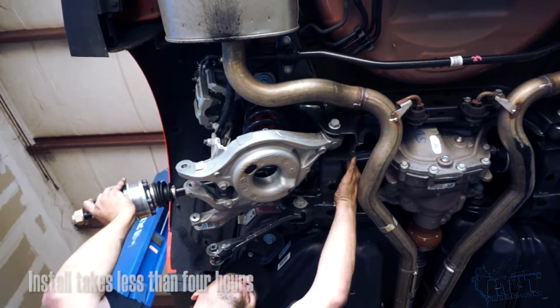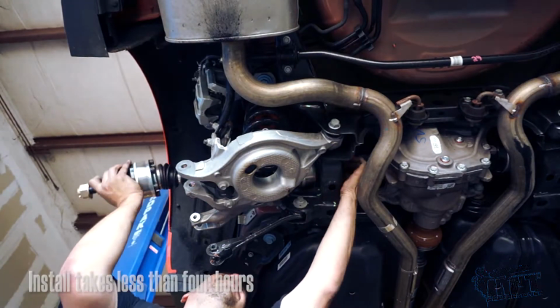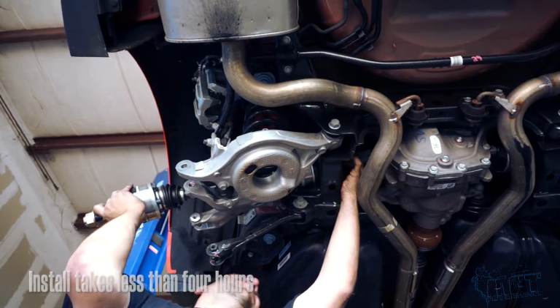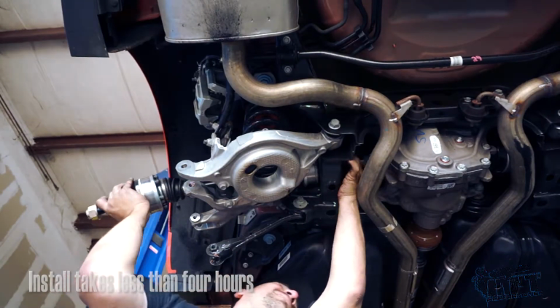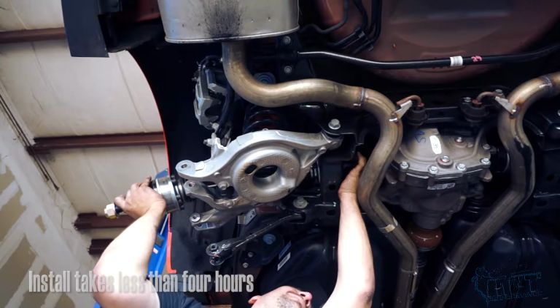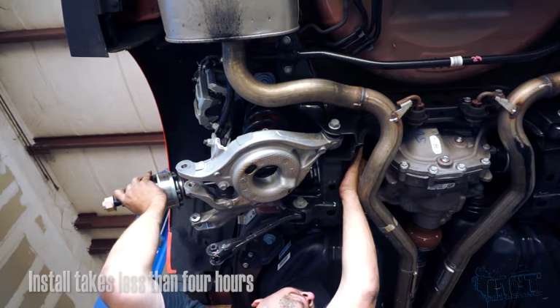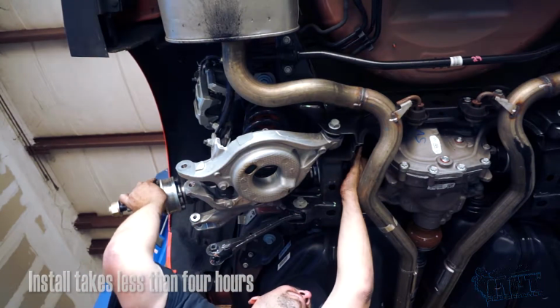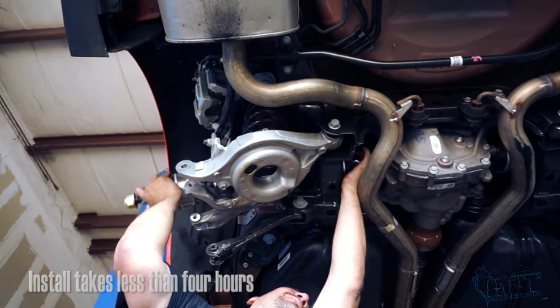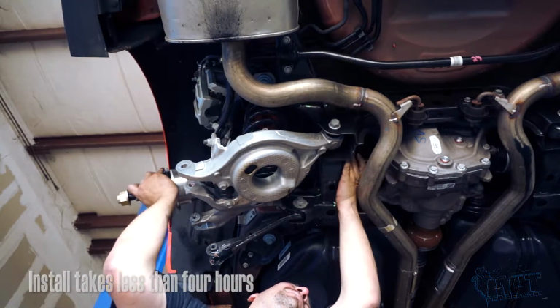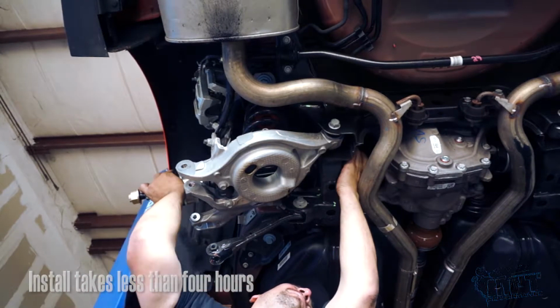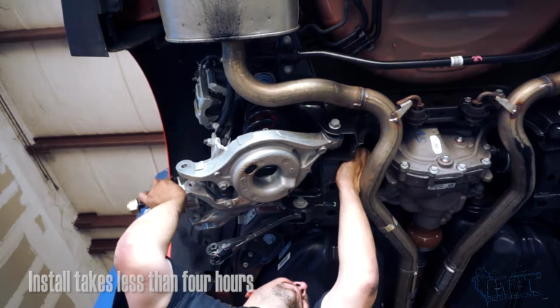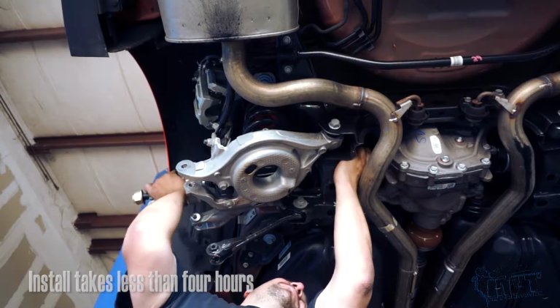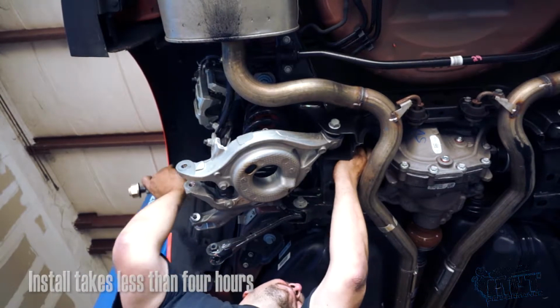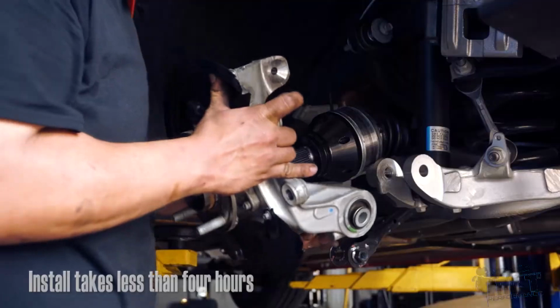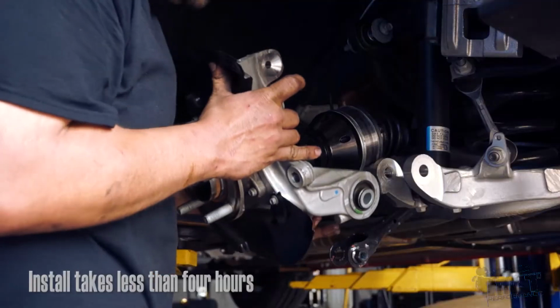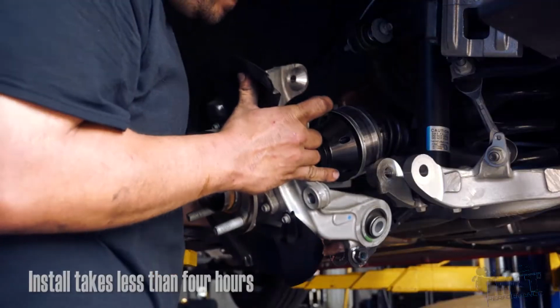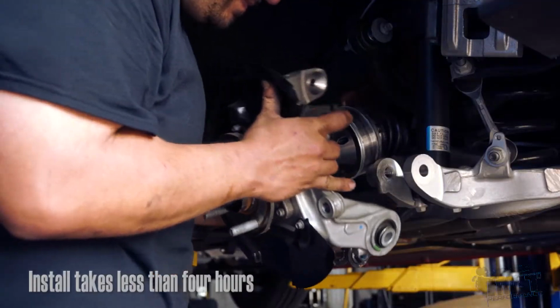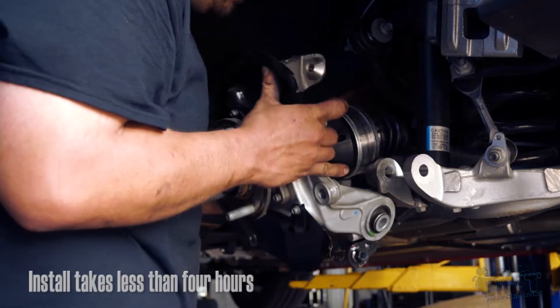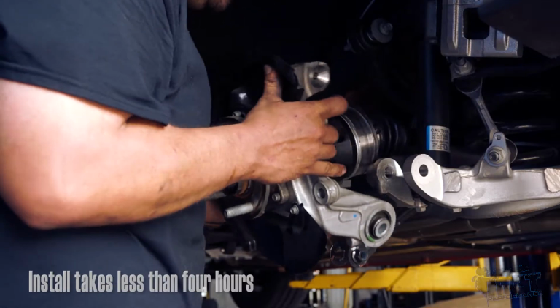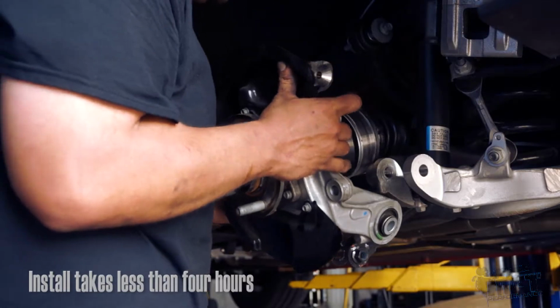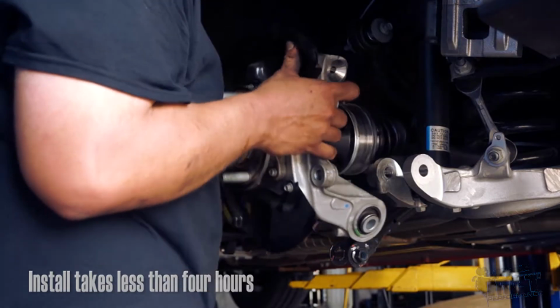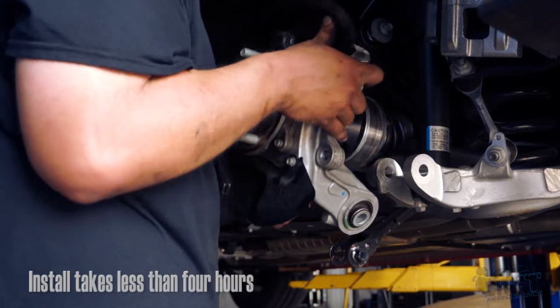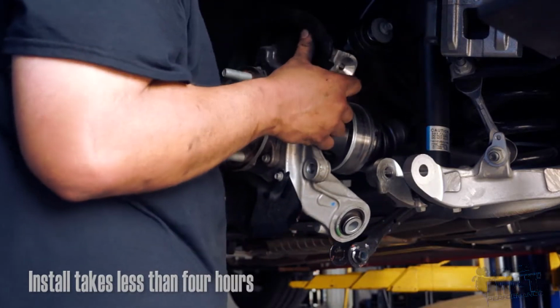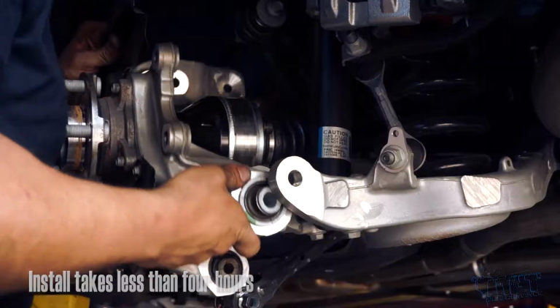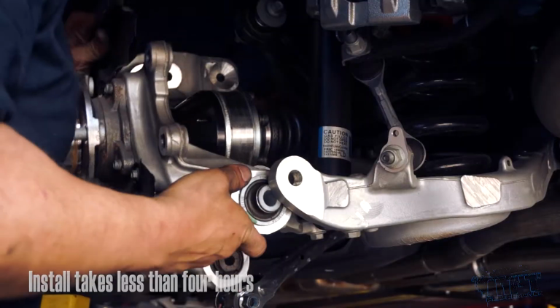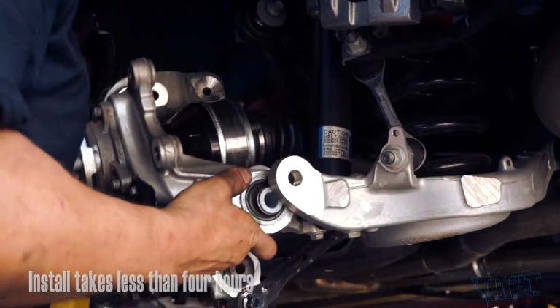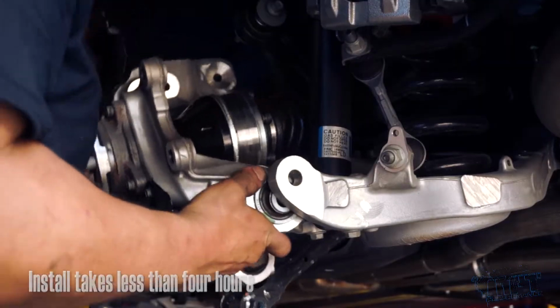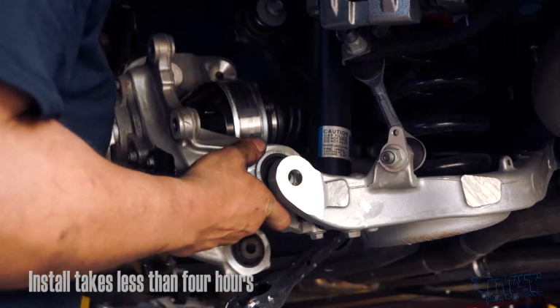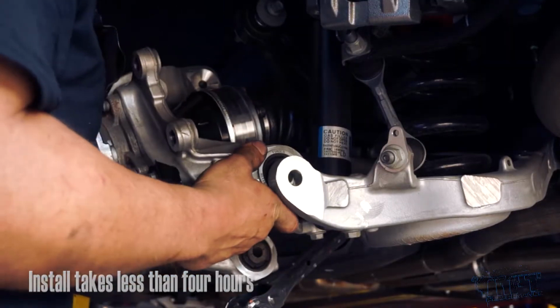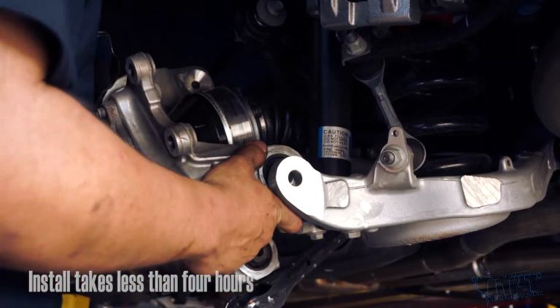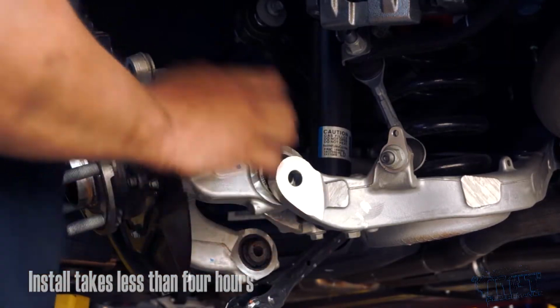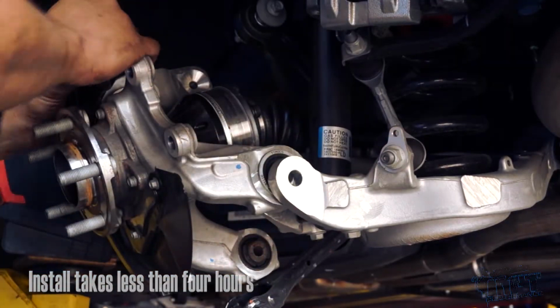As you can see guys, the install is pretty straightforward and it only takes a couple hours per side — that definitely beats waiting at the track for a tow truck.